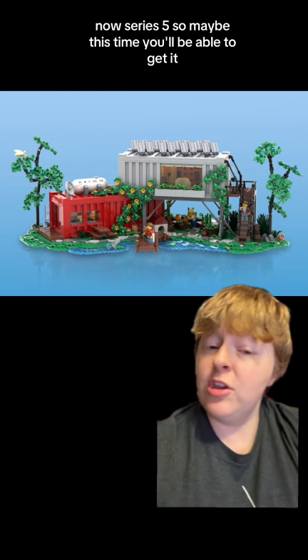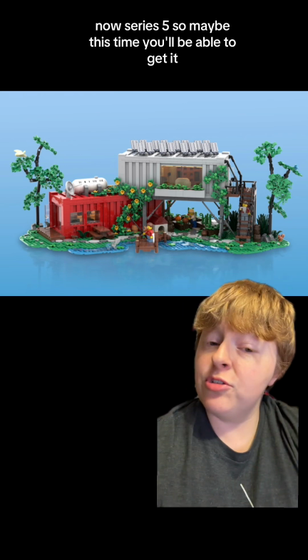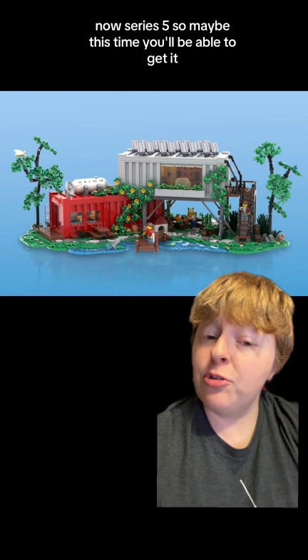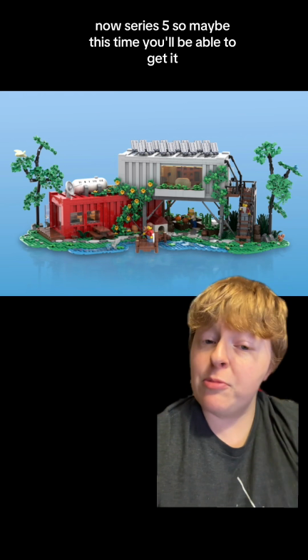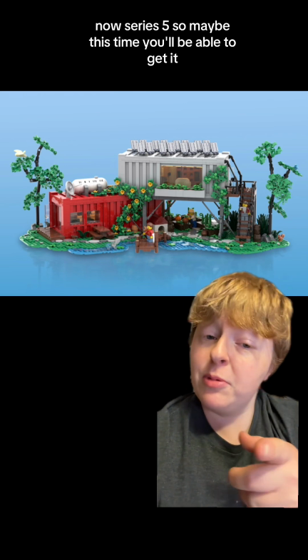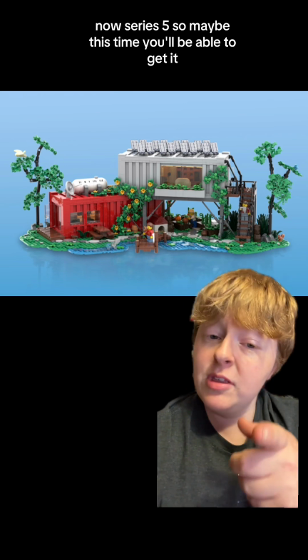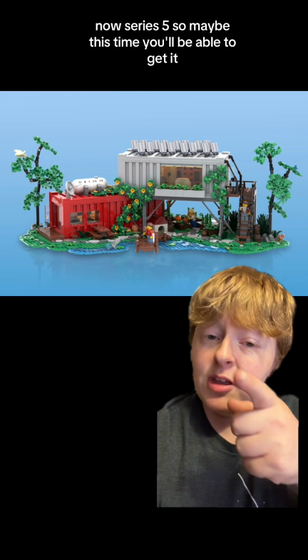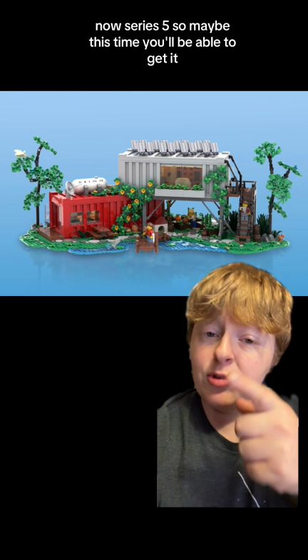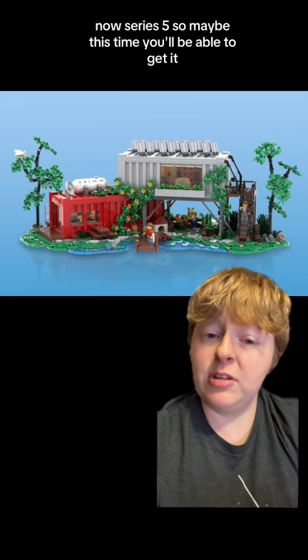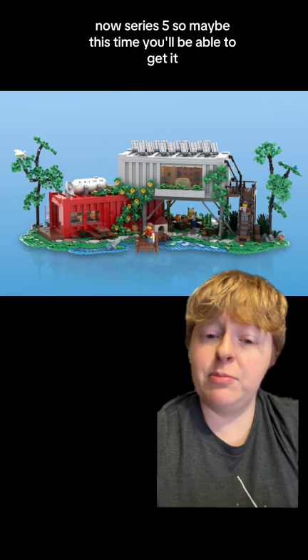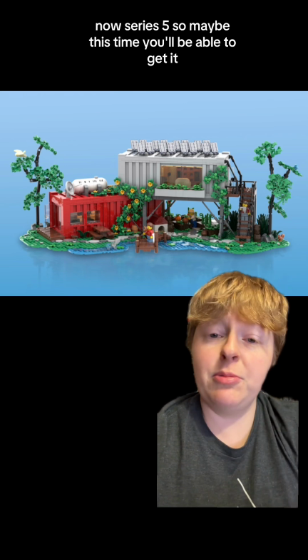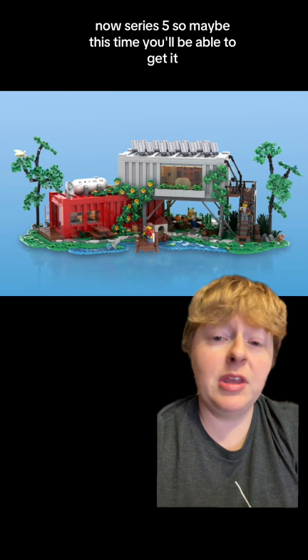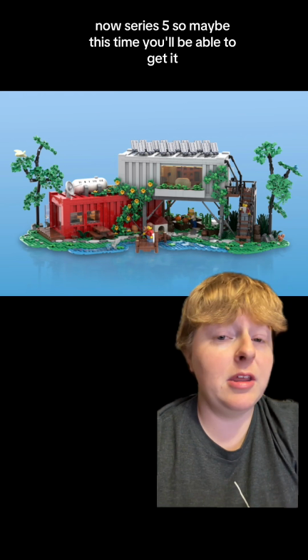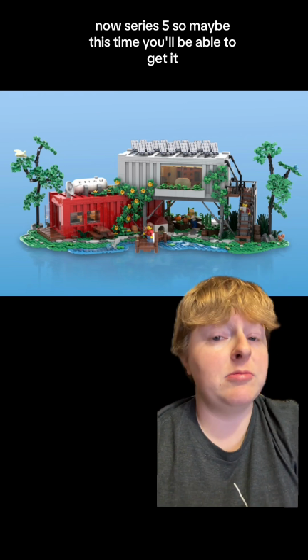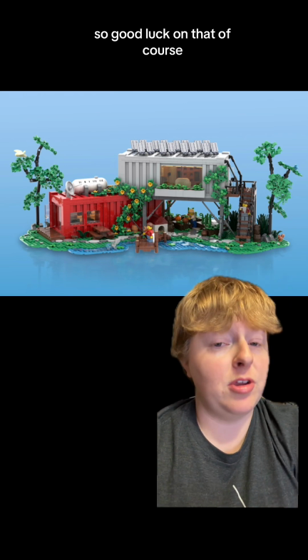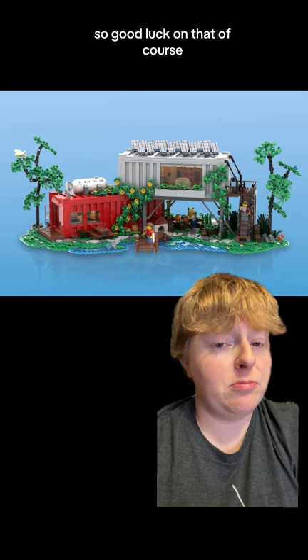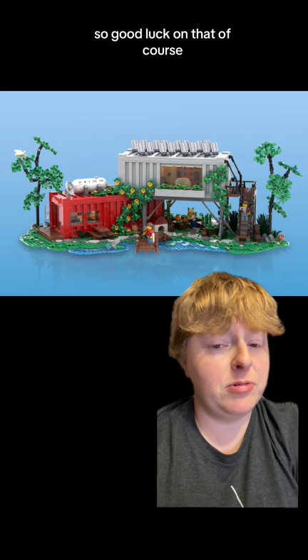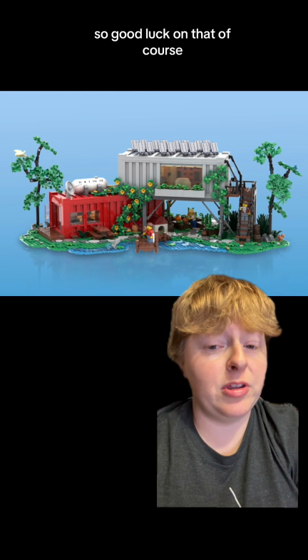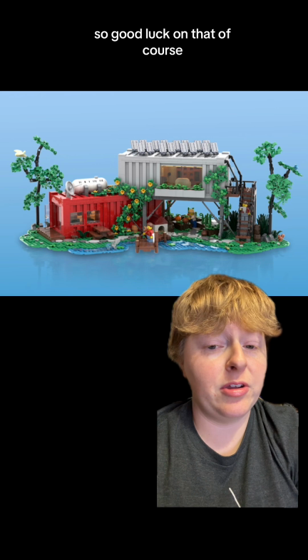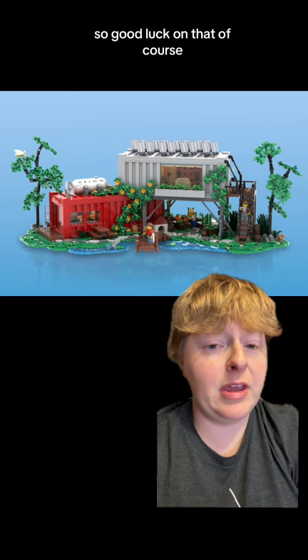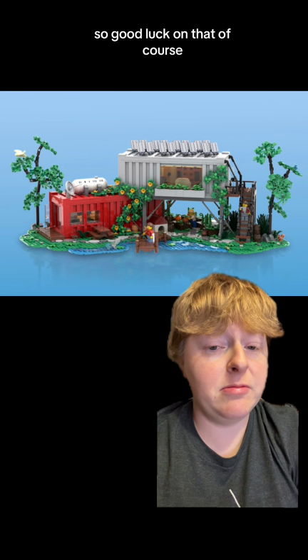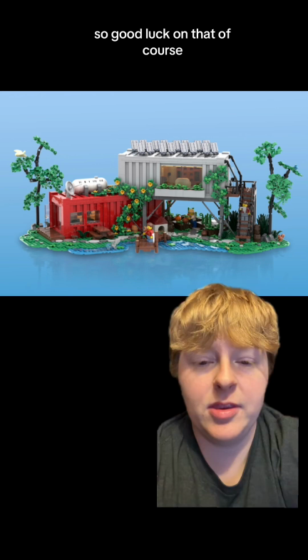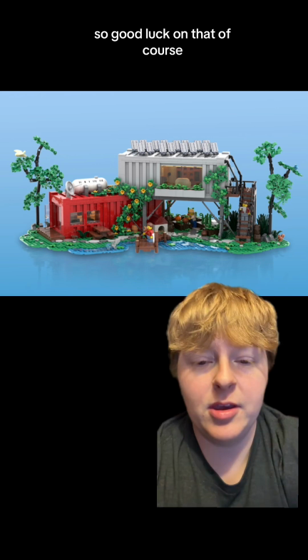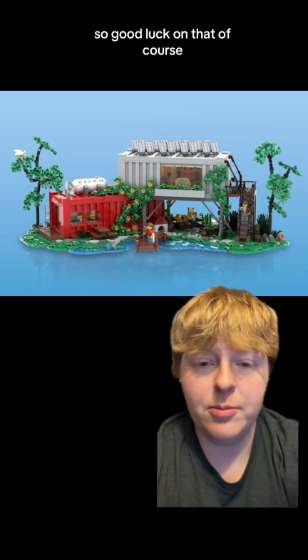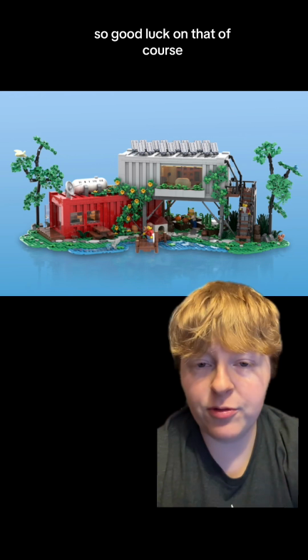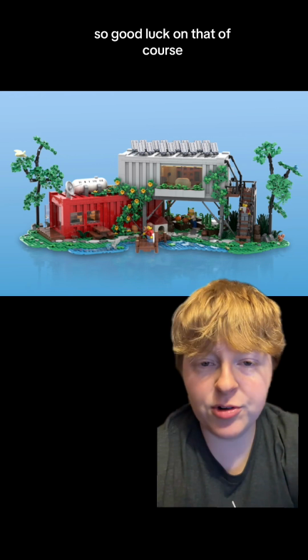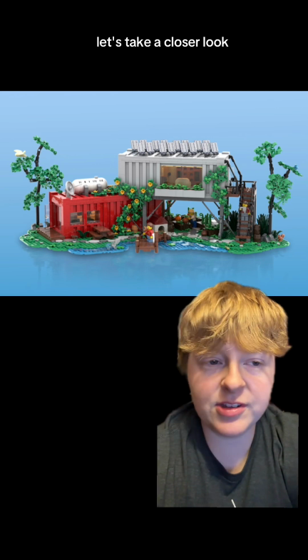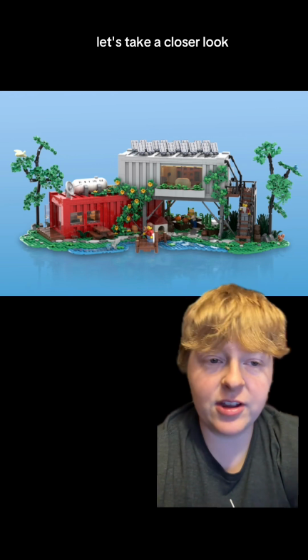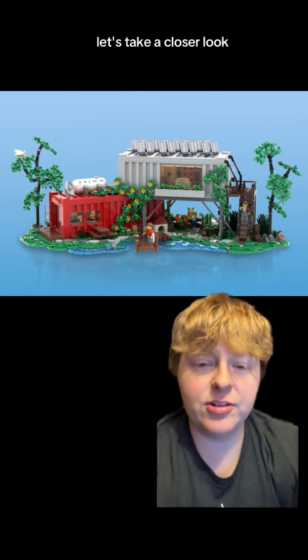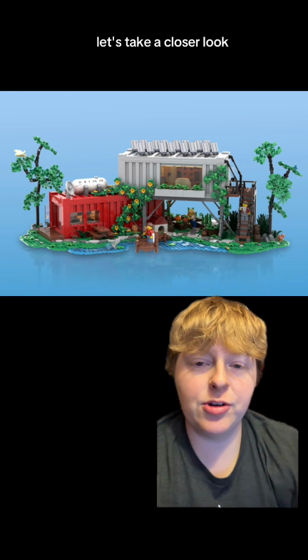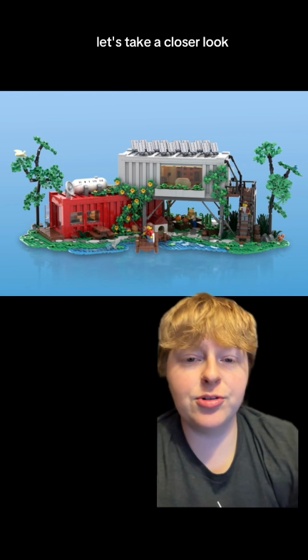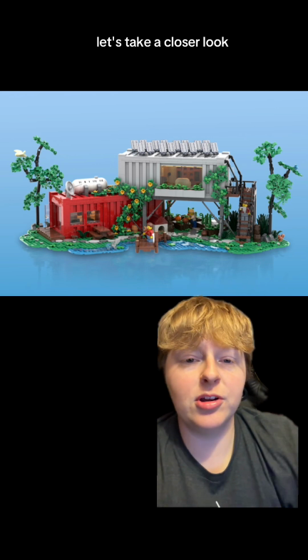So maybe this time you'll be able to get it — good luck on that! But of course, let's take a closer look.